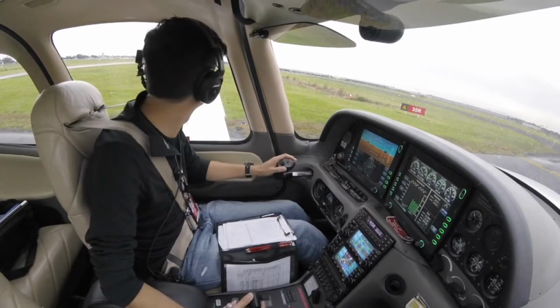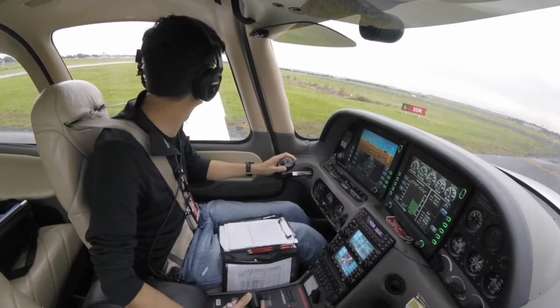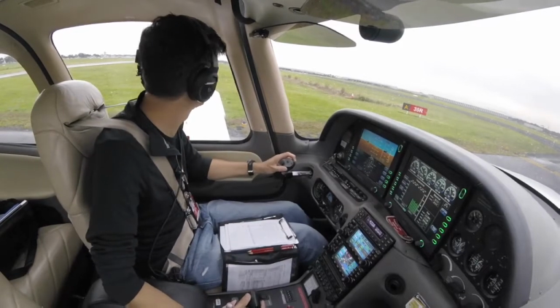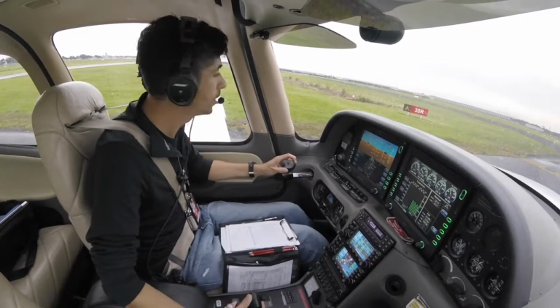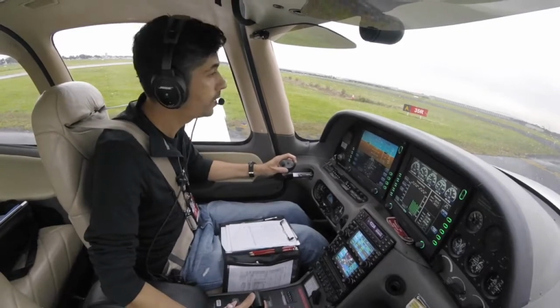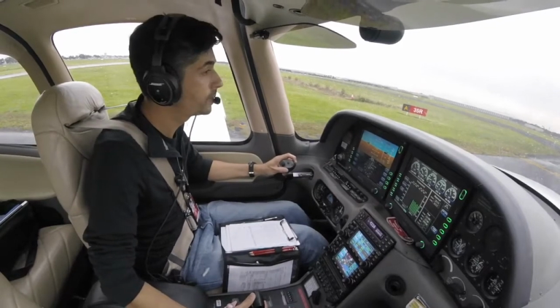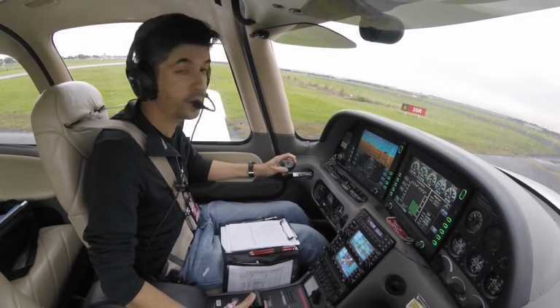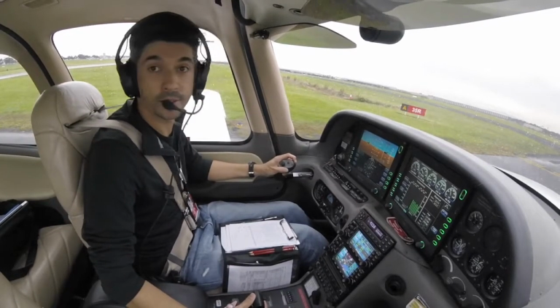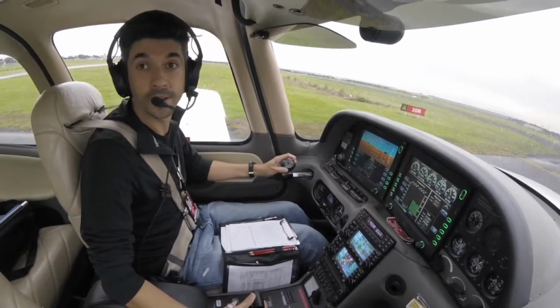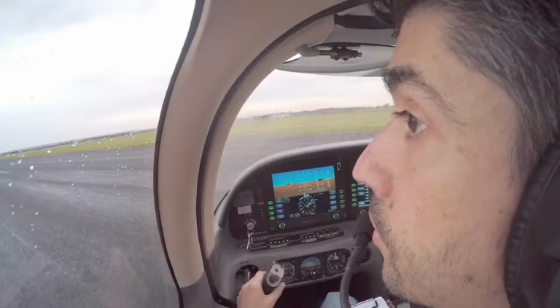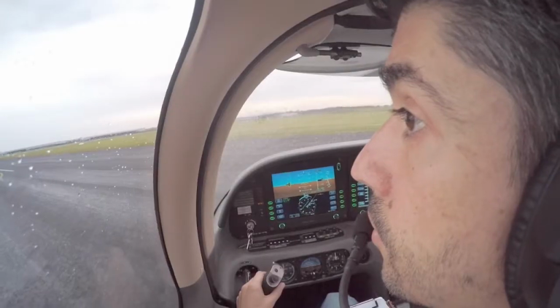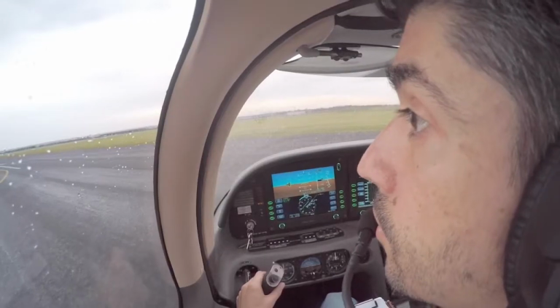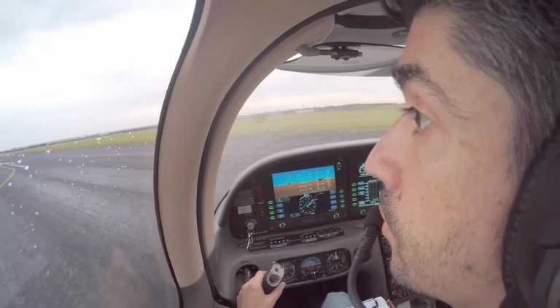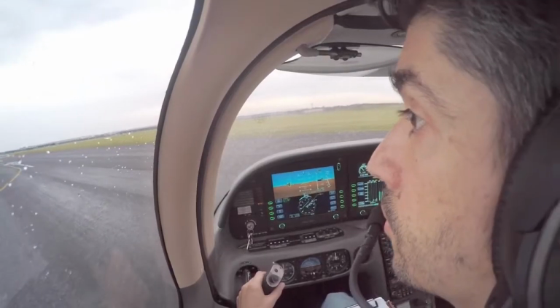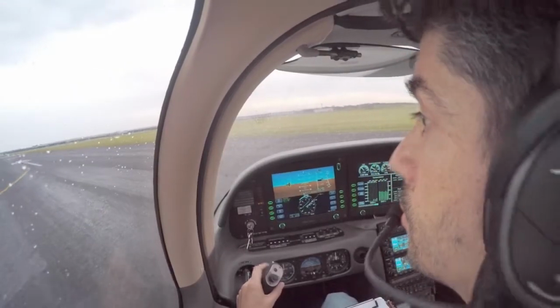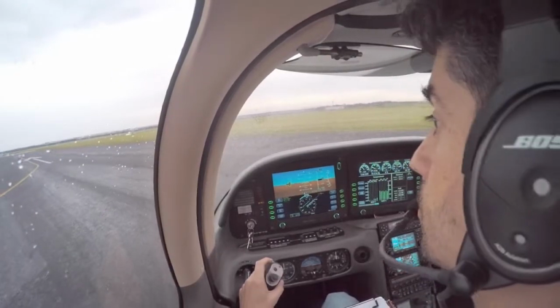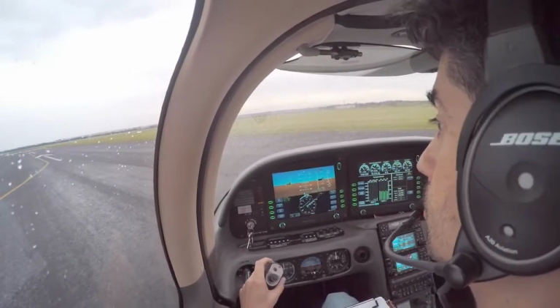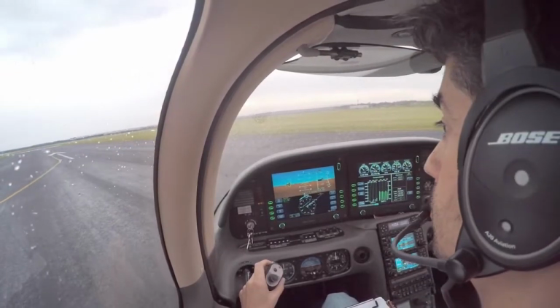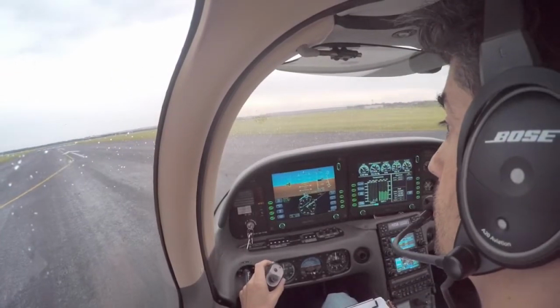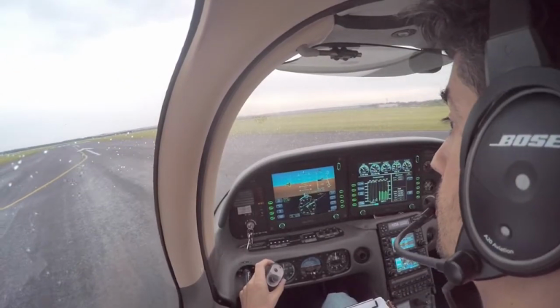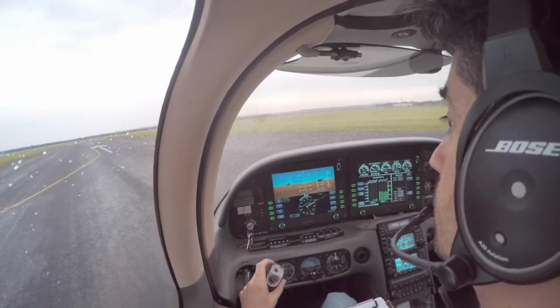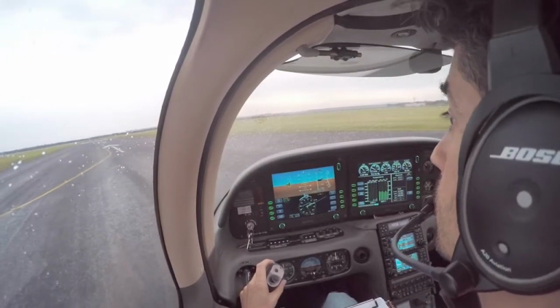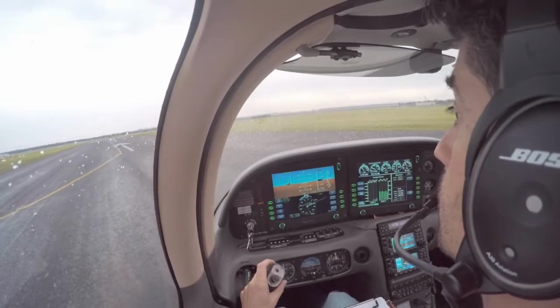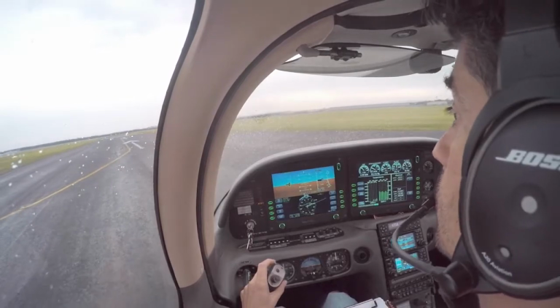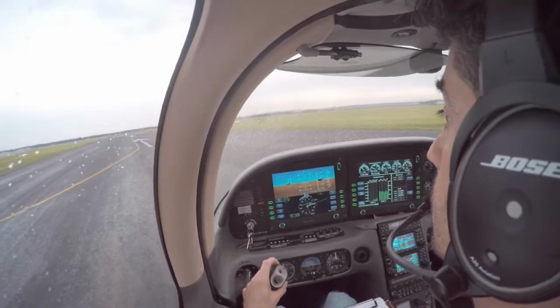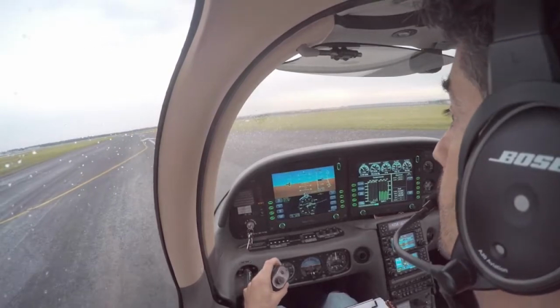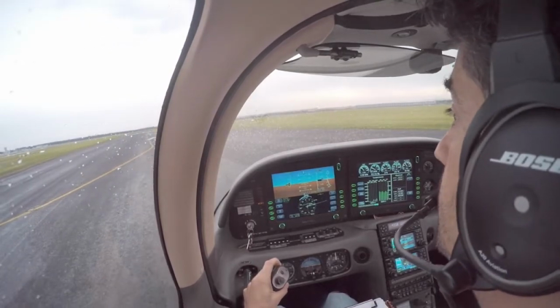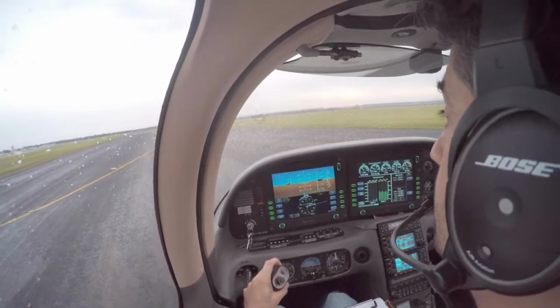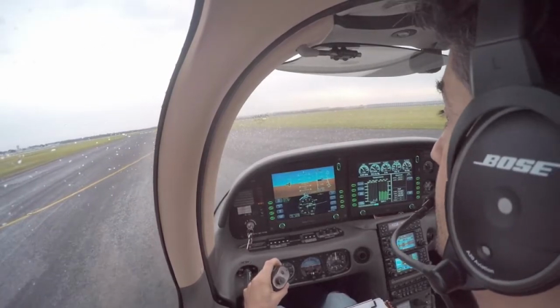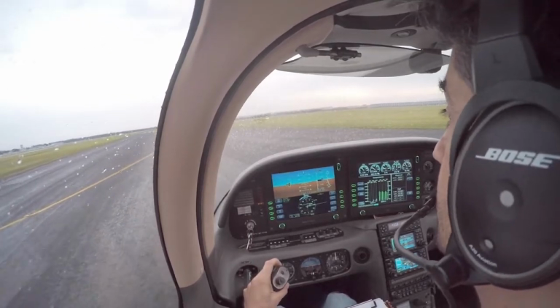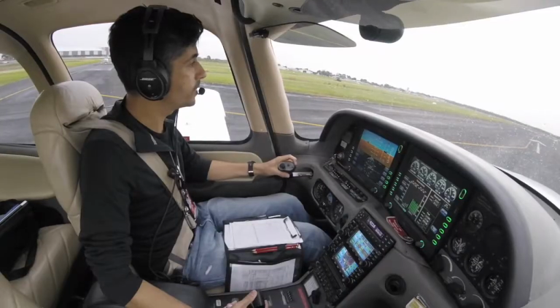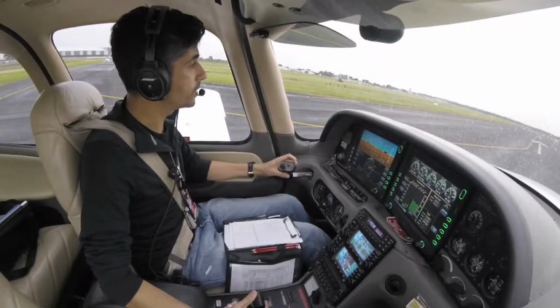Tango Delta Sierra, line up. Tango Delta Sierra, Tango Delta Sierra, clear to take off. Clear to take off, Tango Delta Sierra.